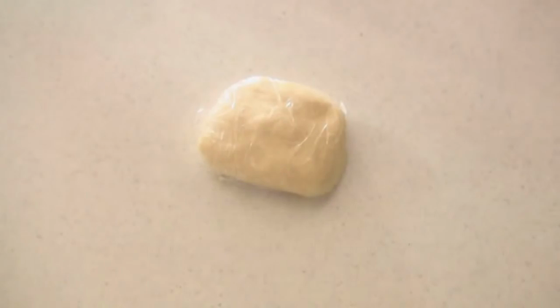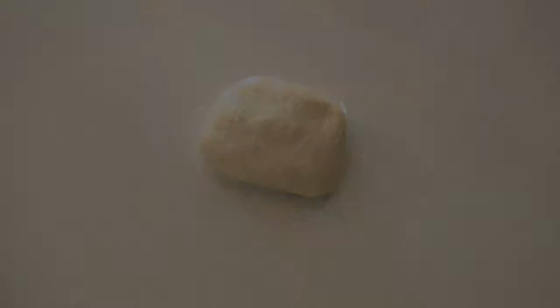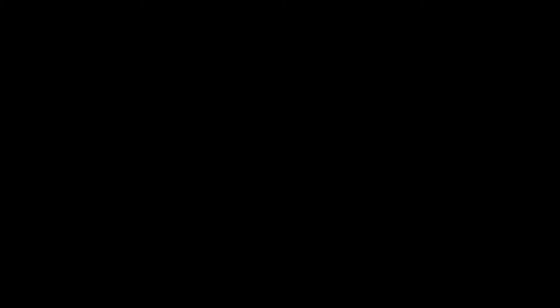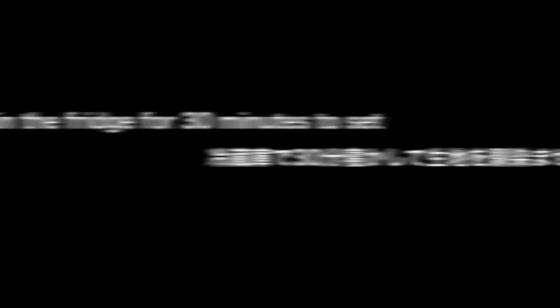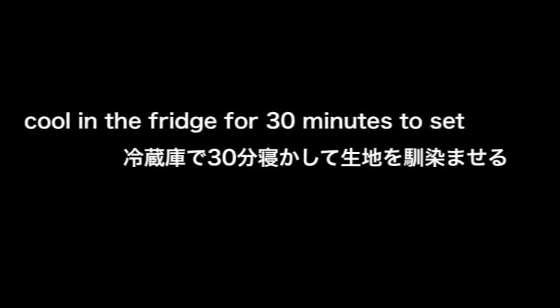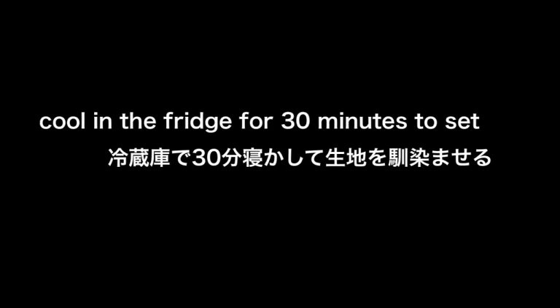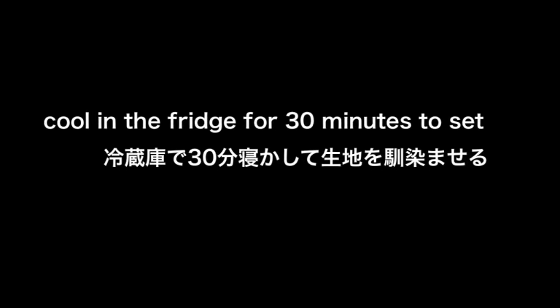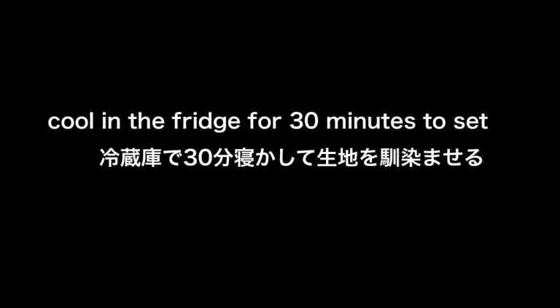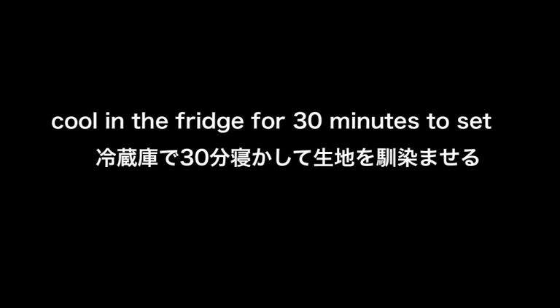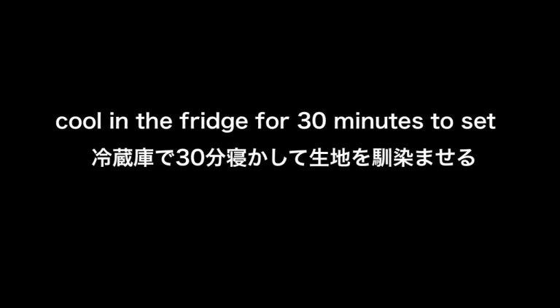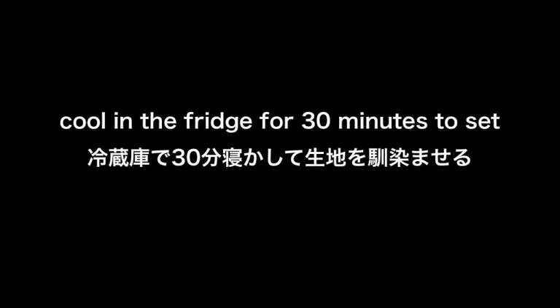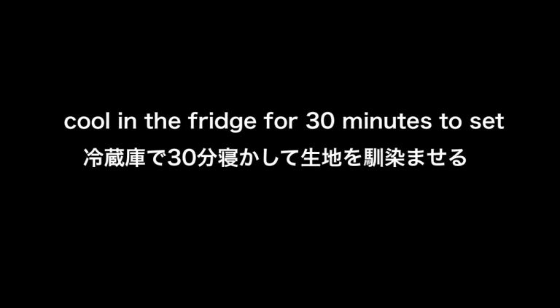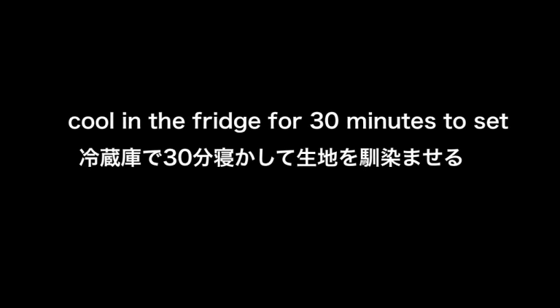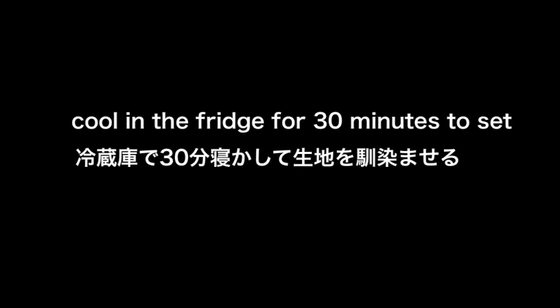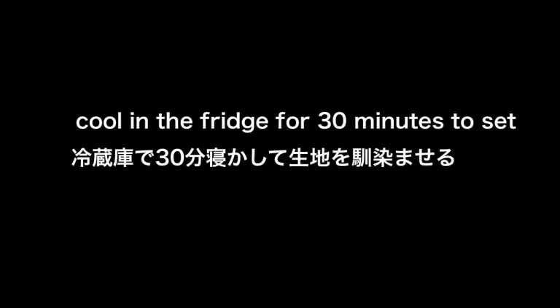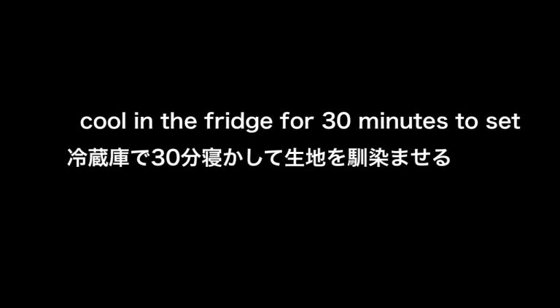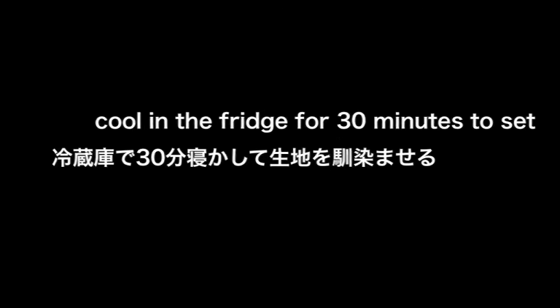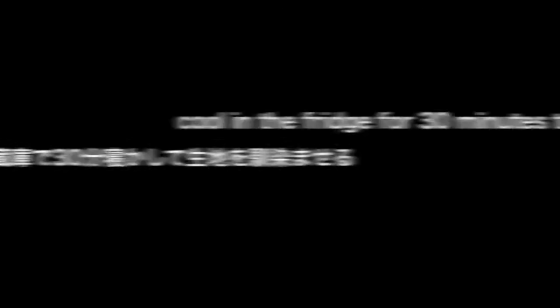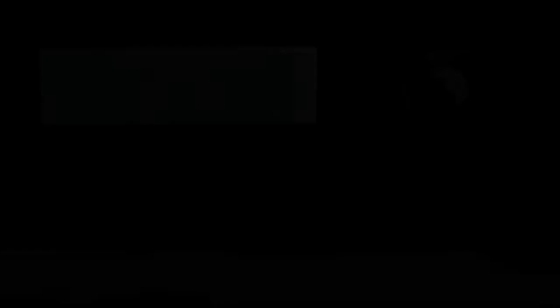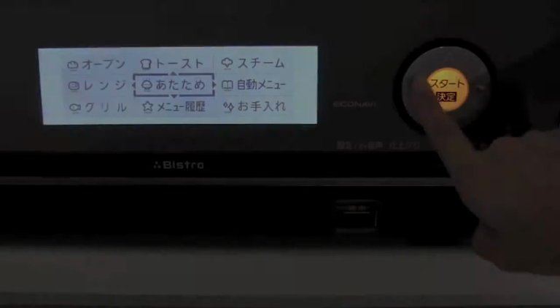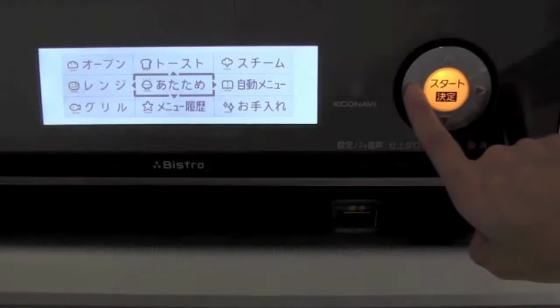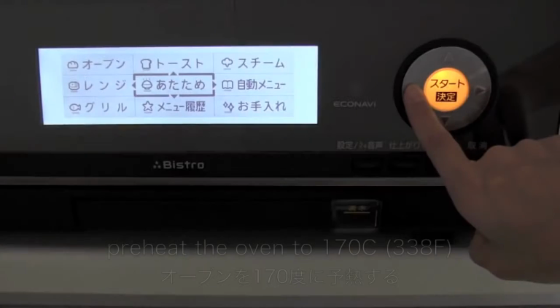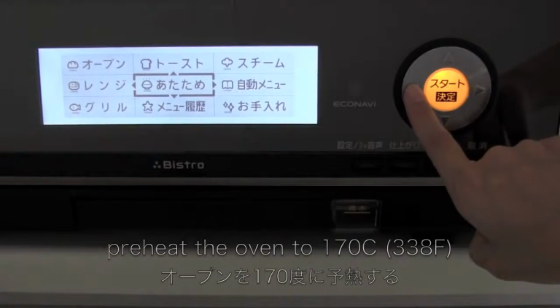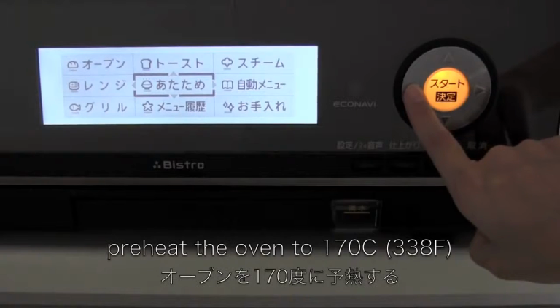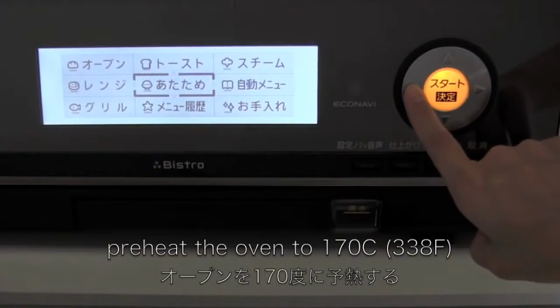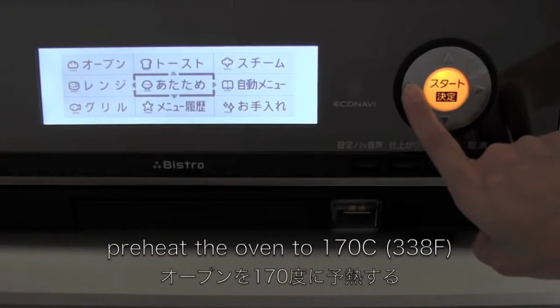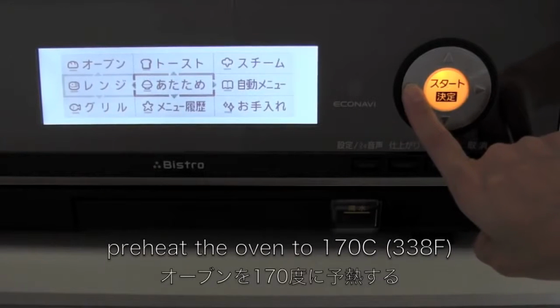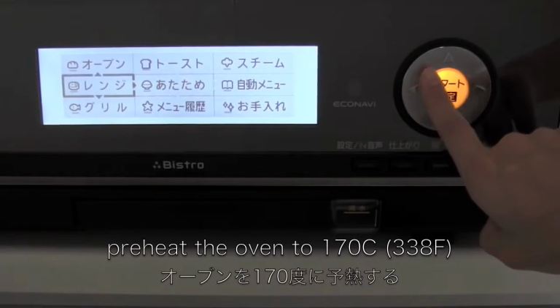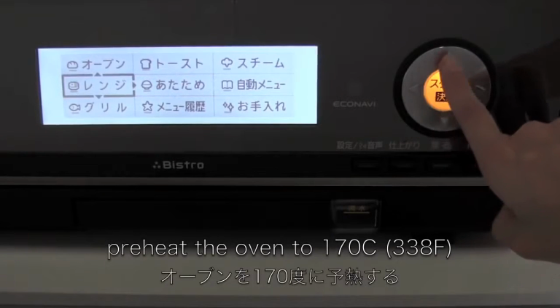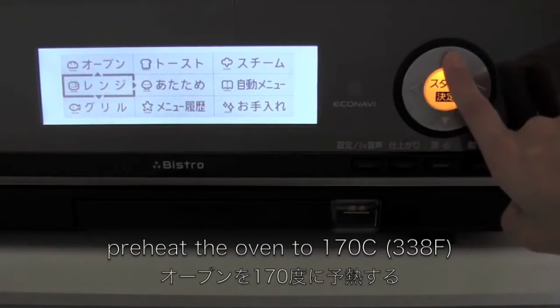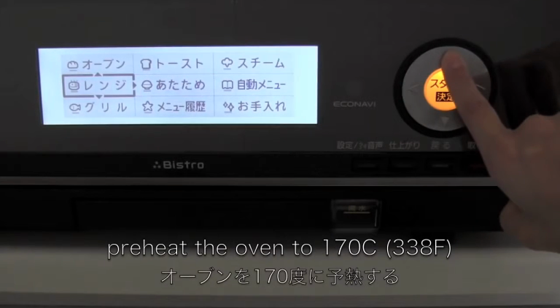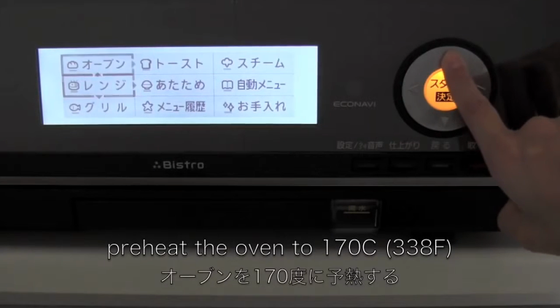Cool in the fridge for 30 minutes to set. When the dough is ready, preheat the oven.